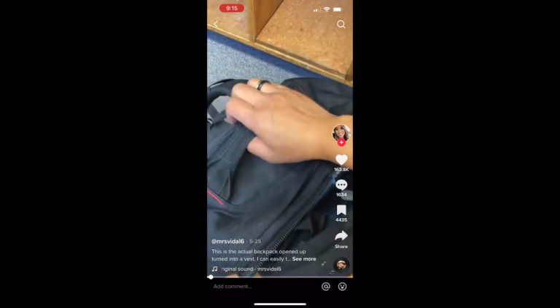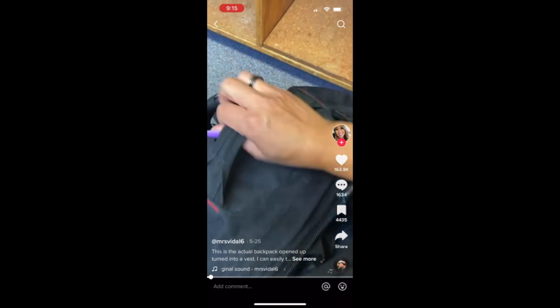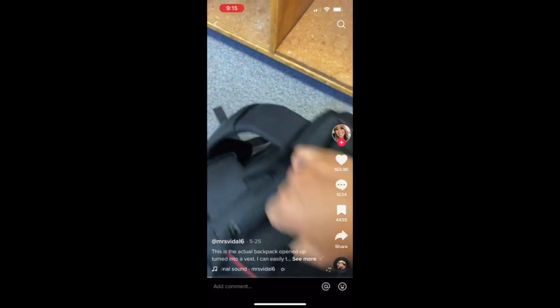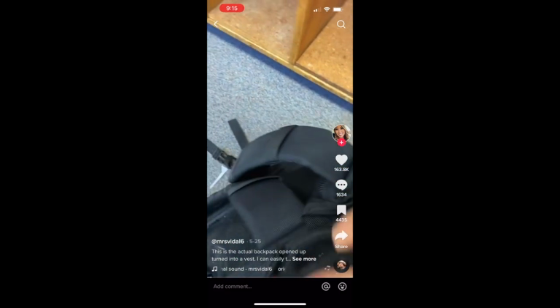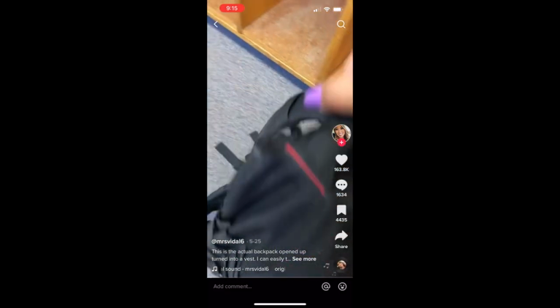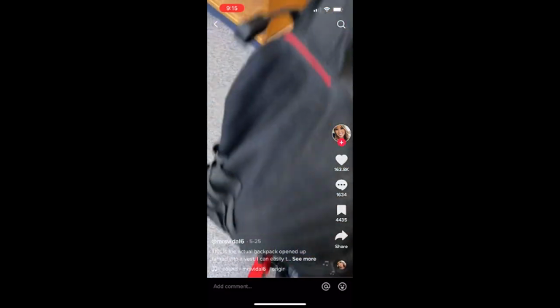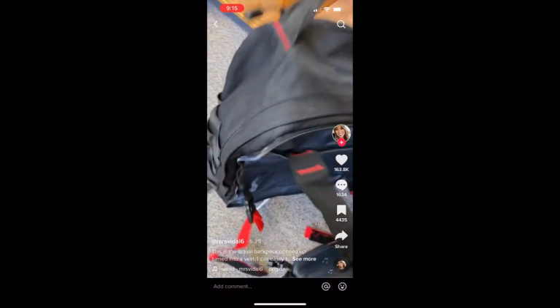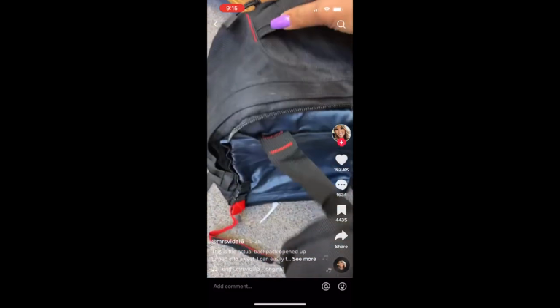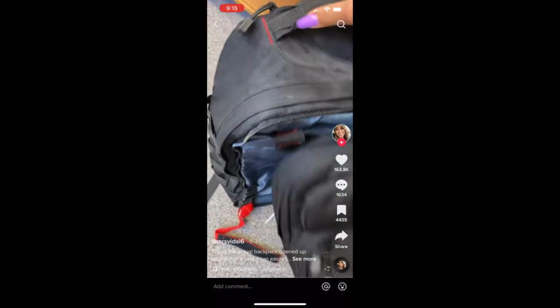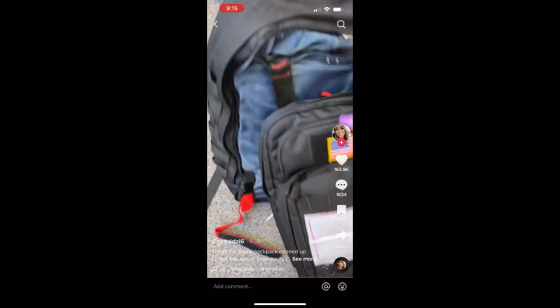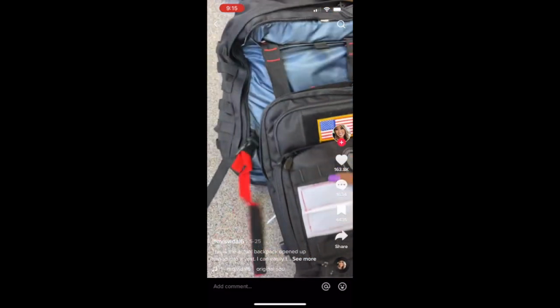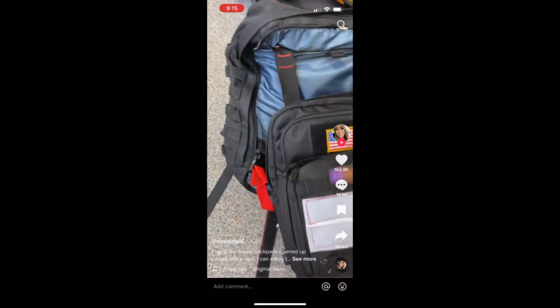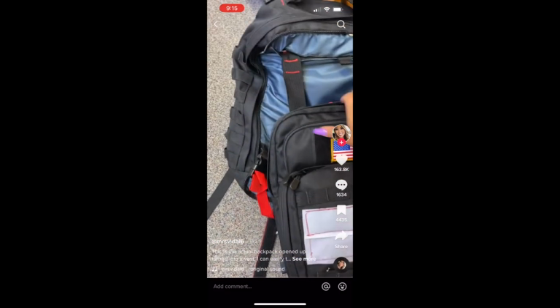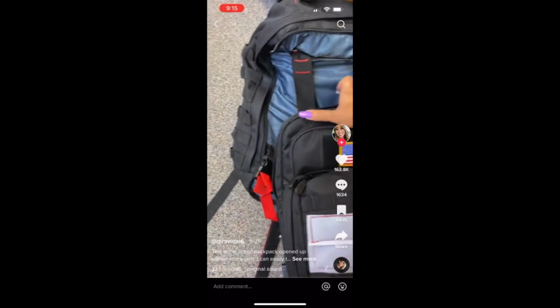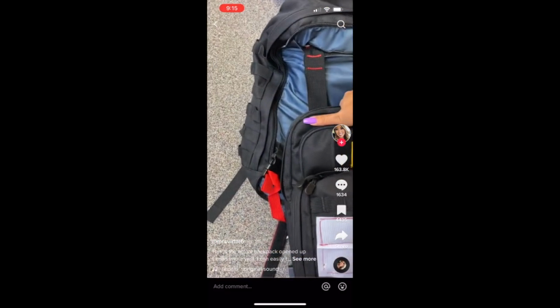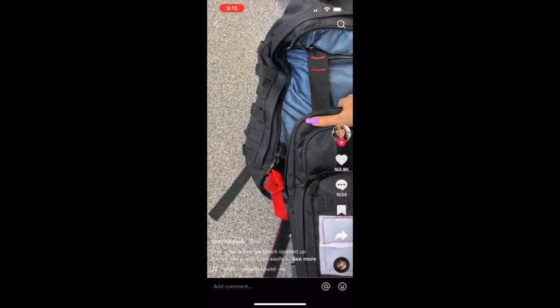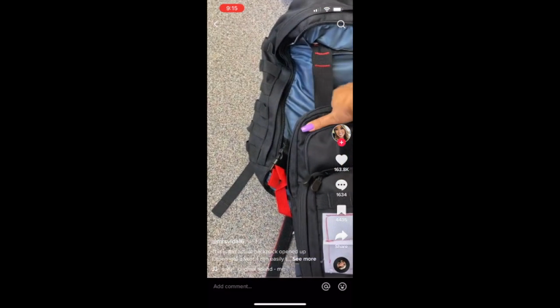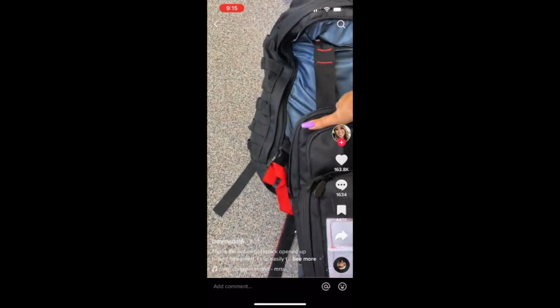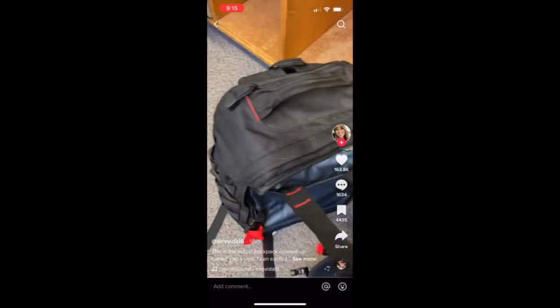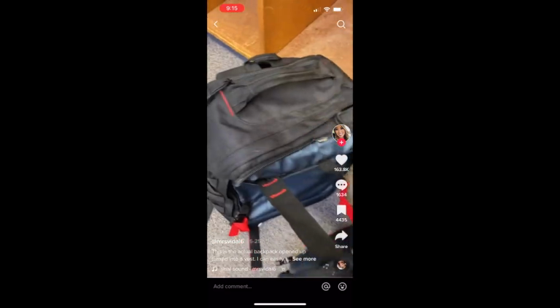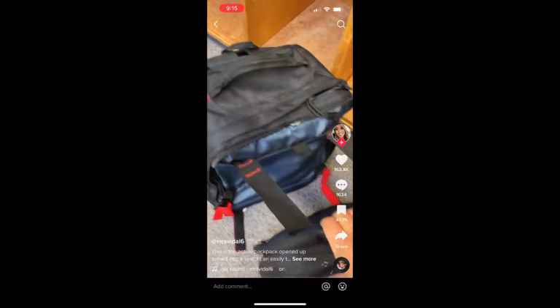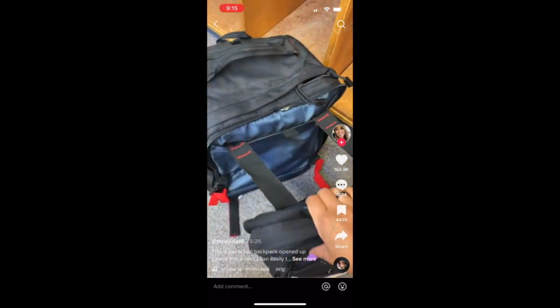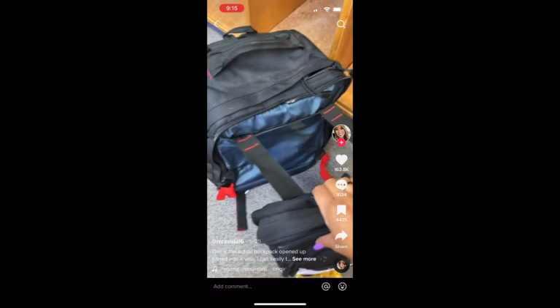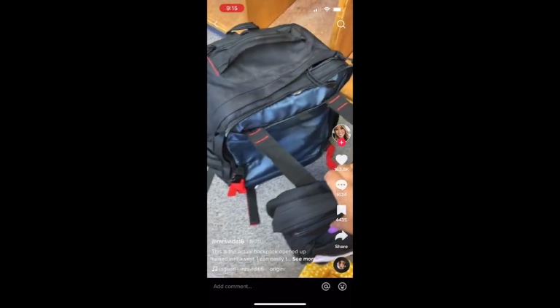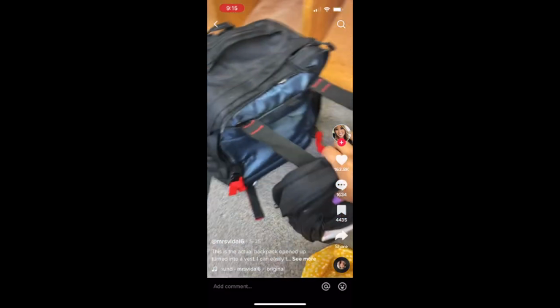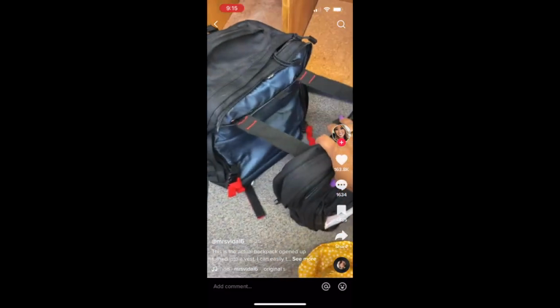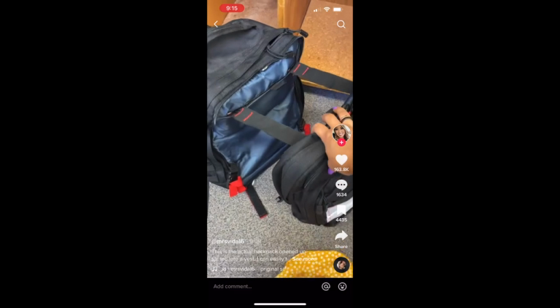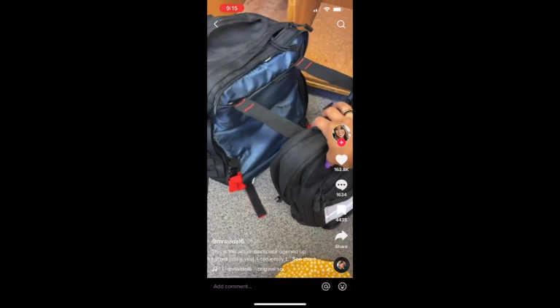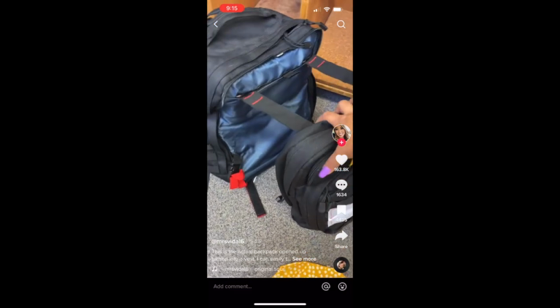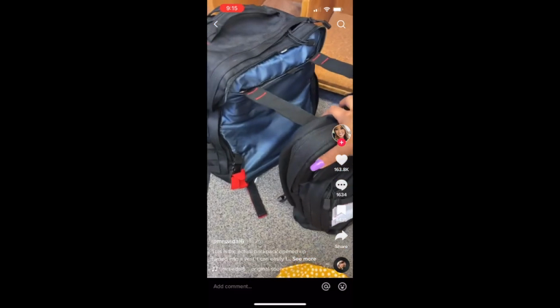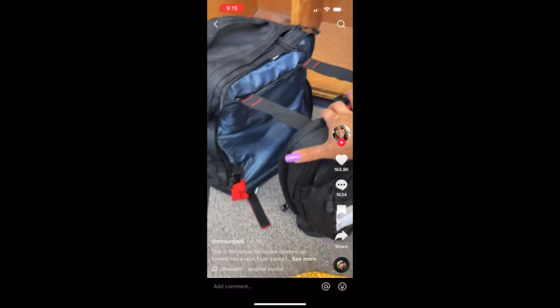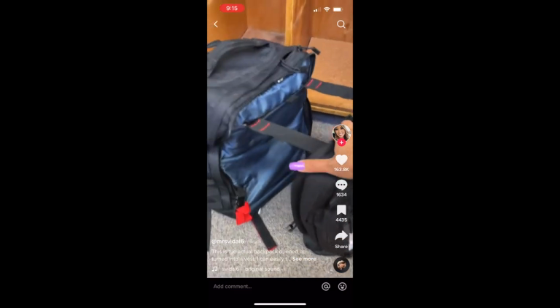So this is the actual backpack itself opened up. It turns into a front and back vest.